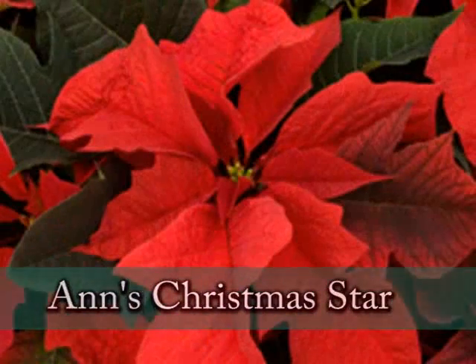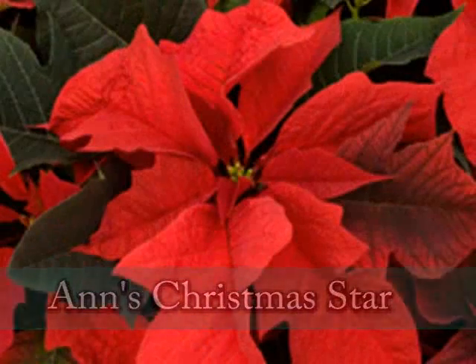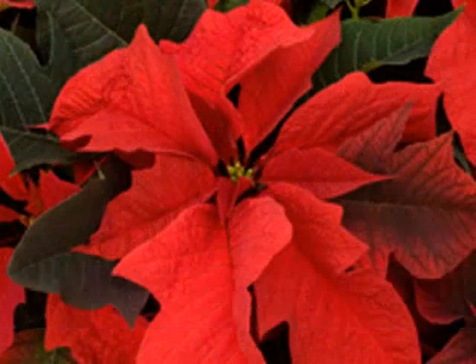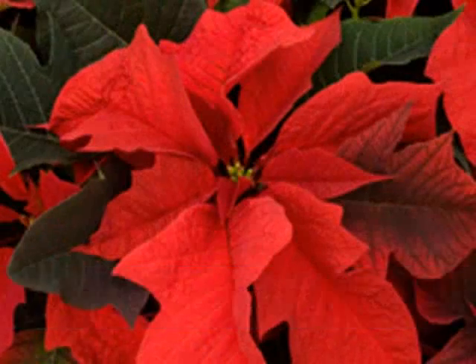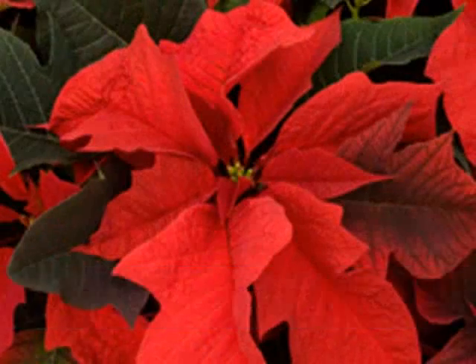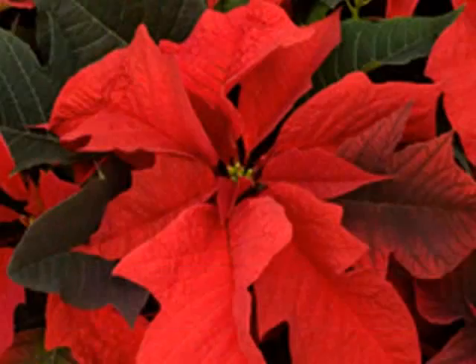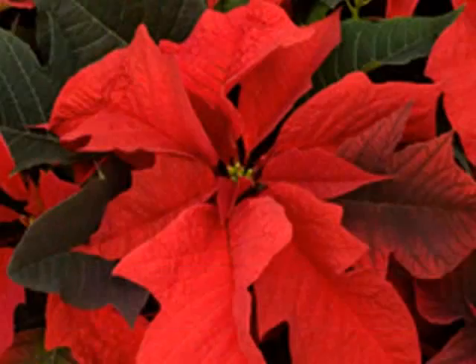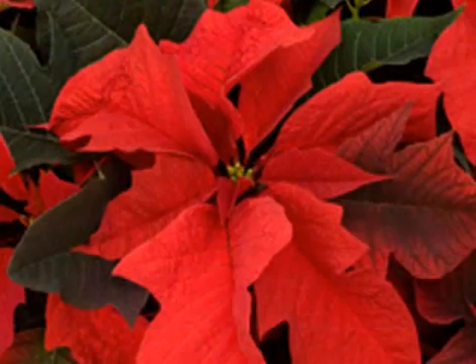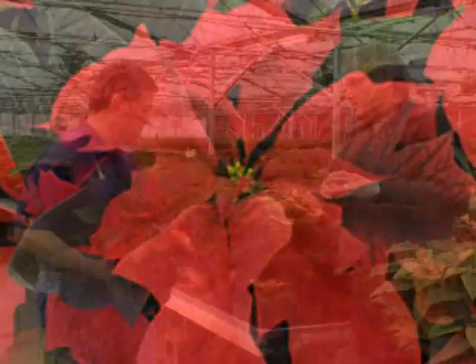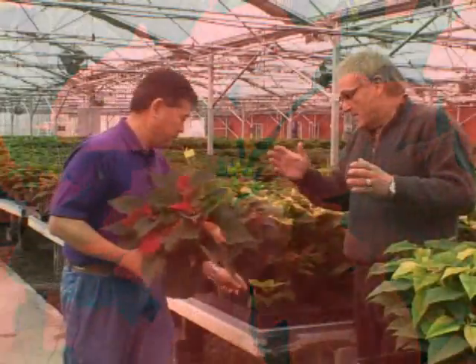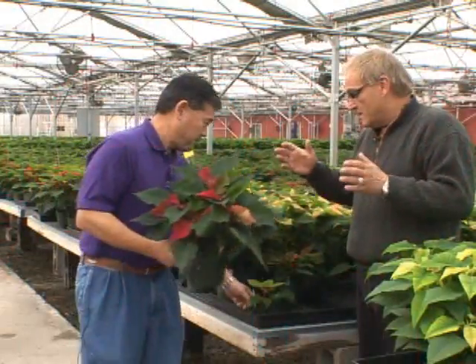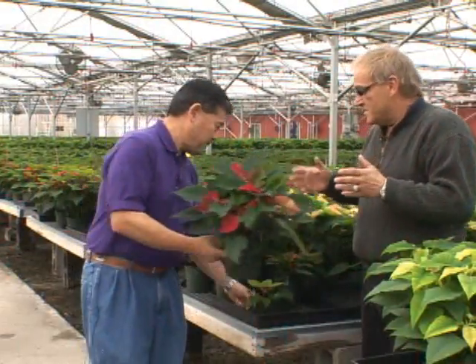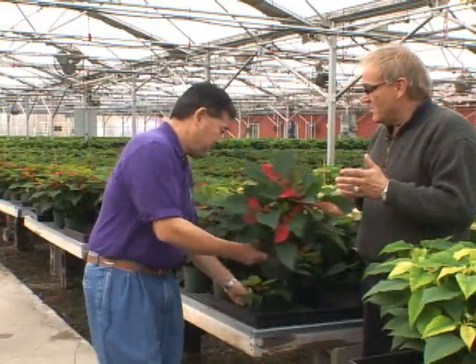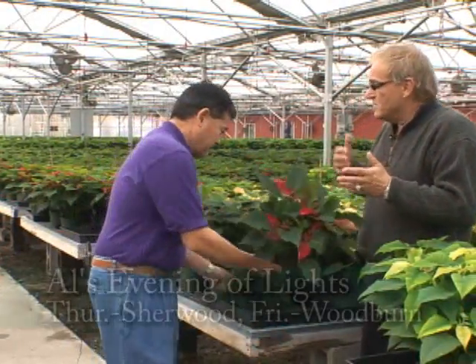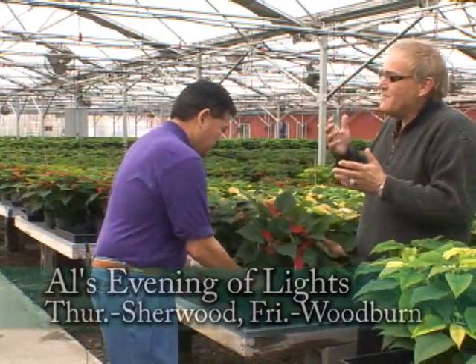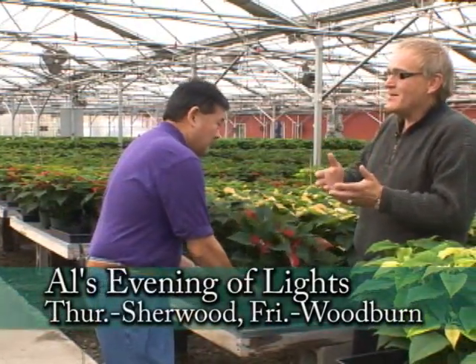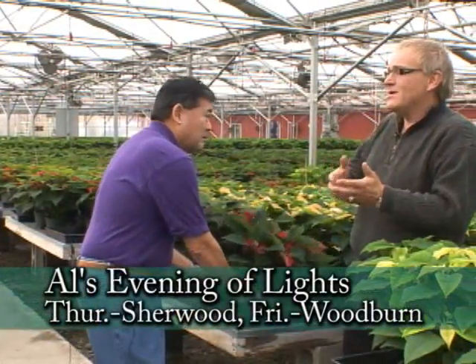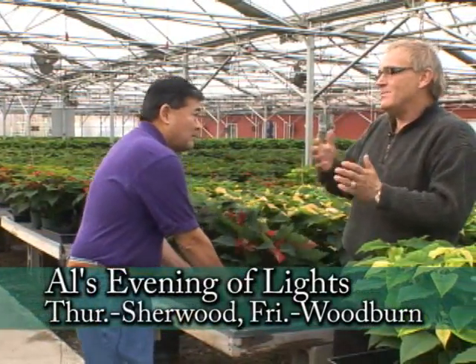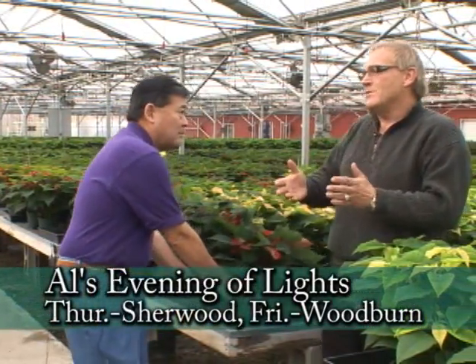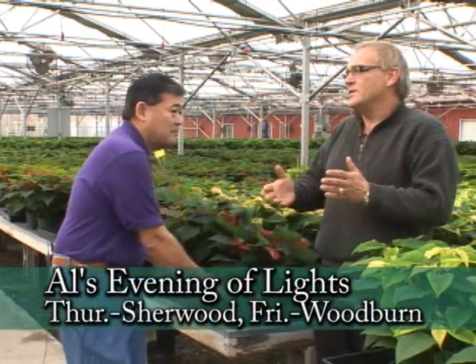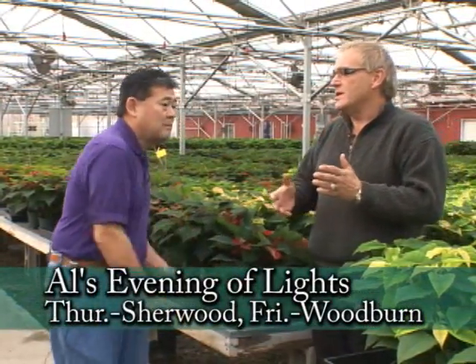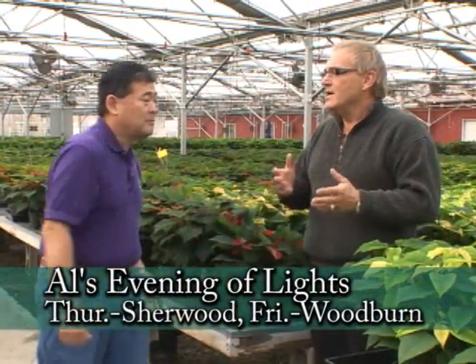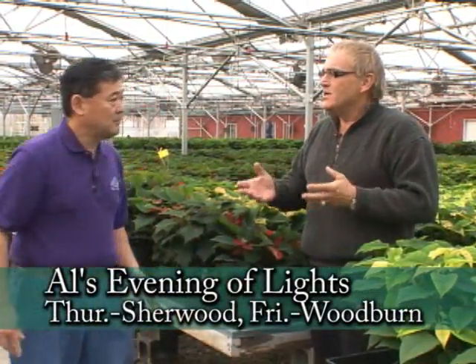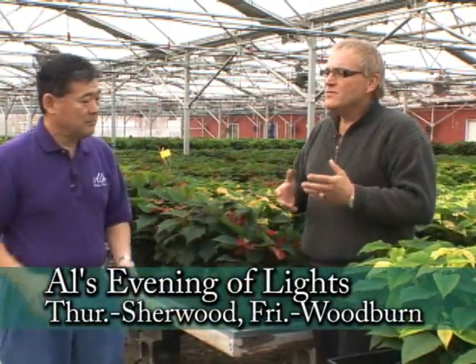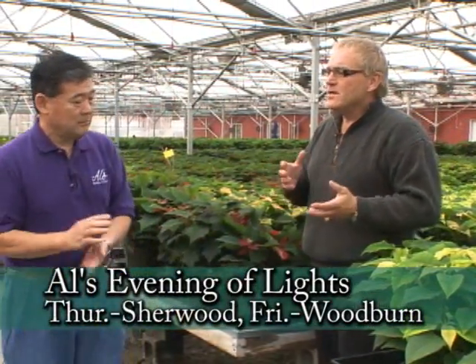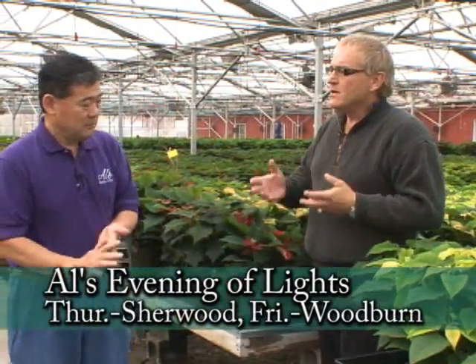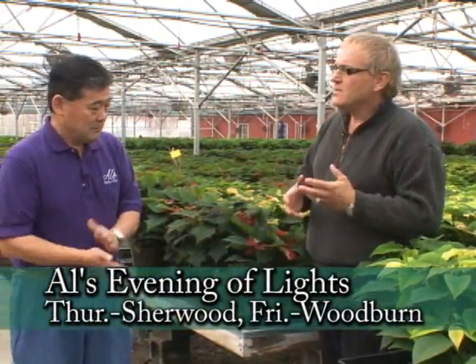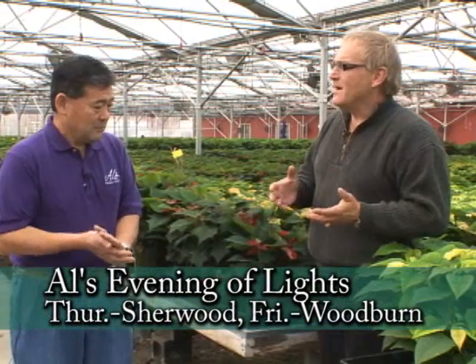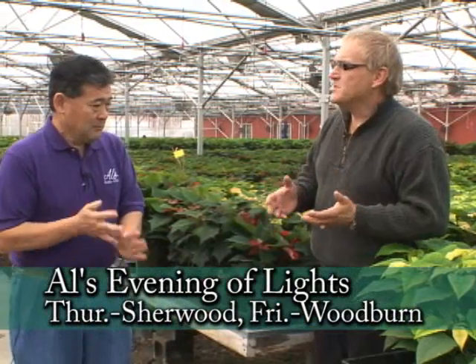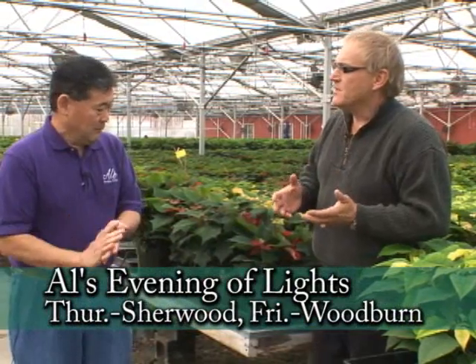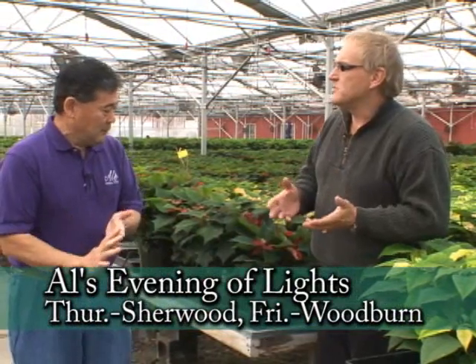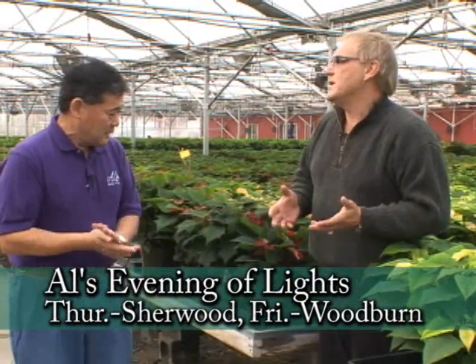Your Festival of Lights will be coming up soon, and of course anybody can get these there. But say if I come and pick up a poinsettia, can you give us a quick synopsis on the best way to care for them at home?